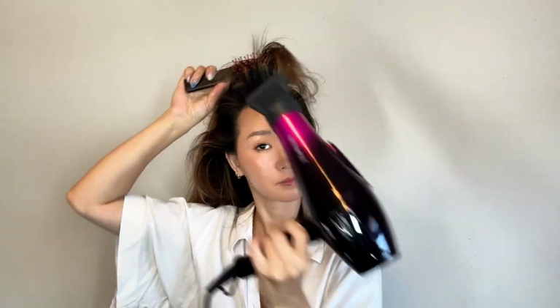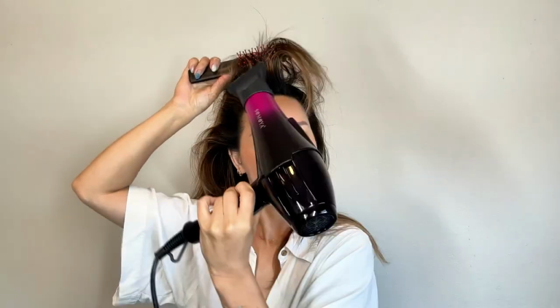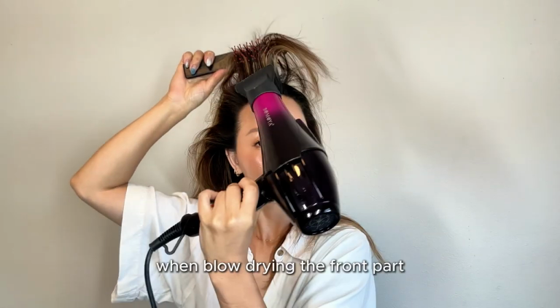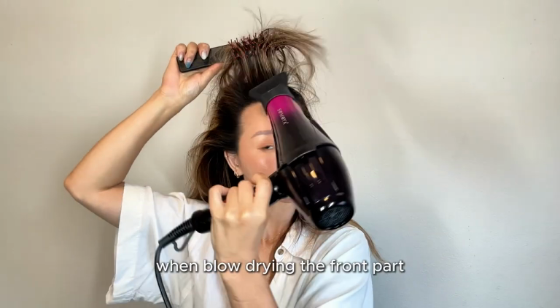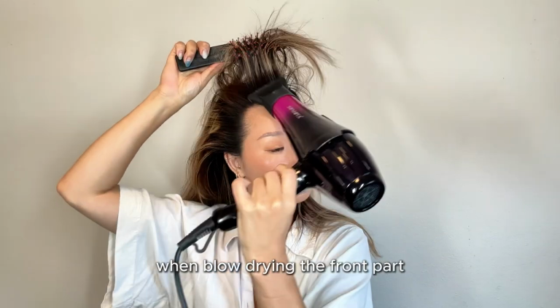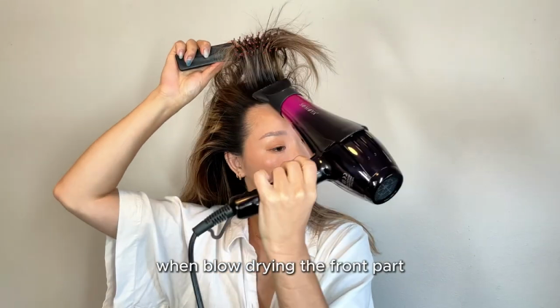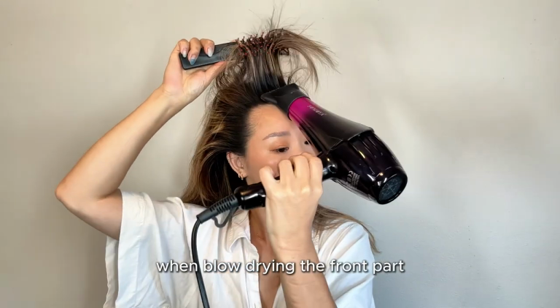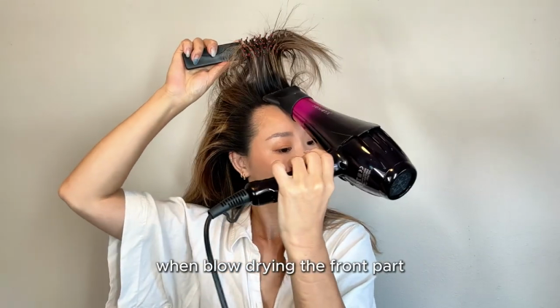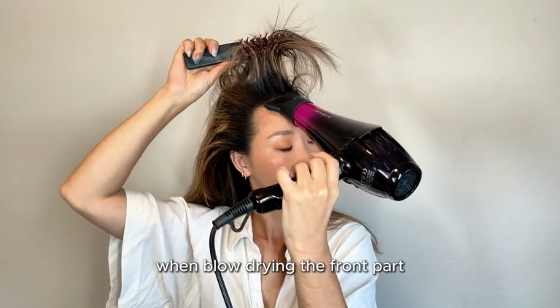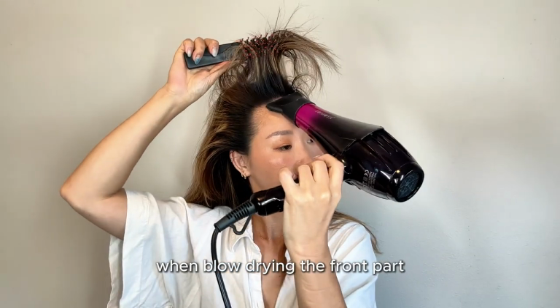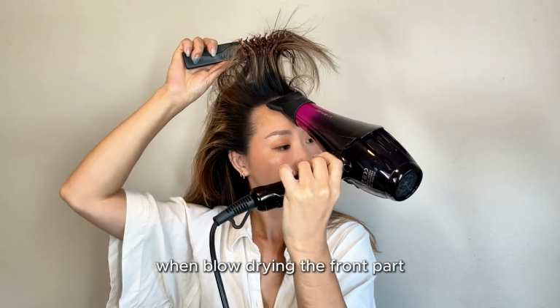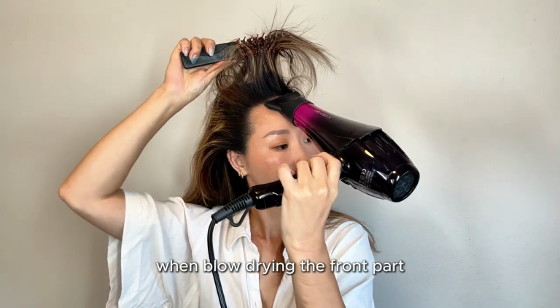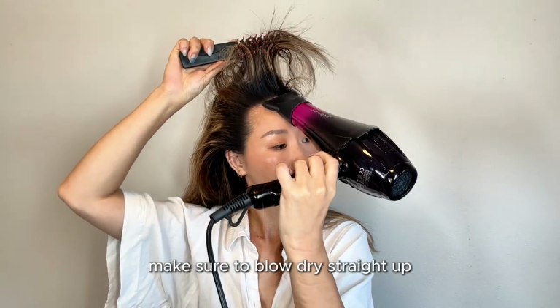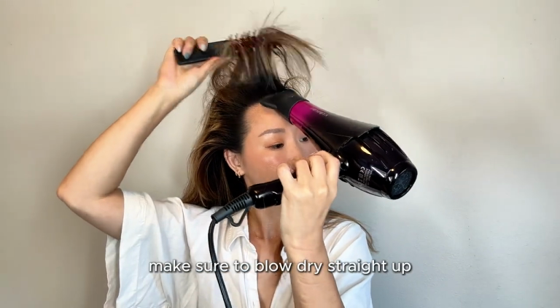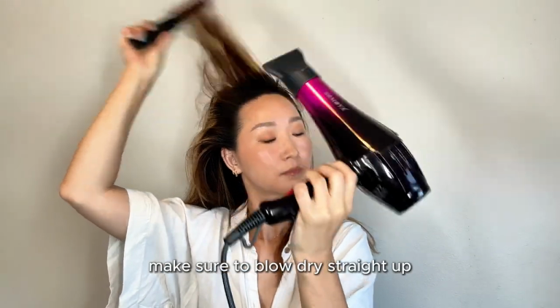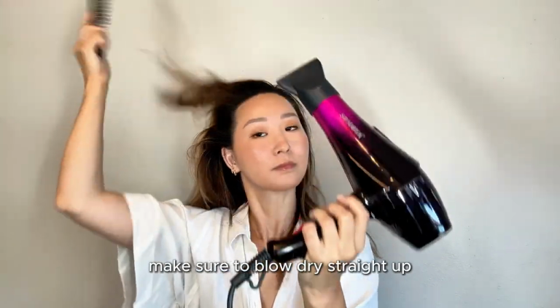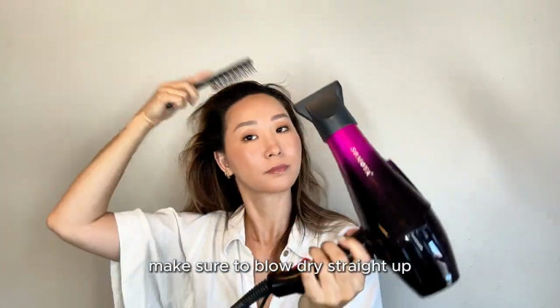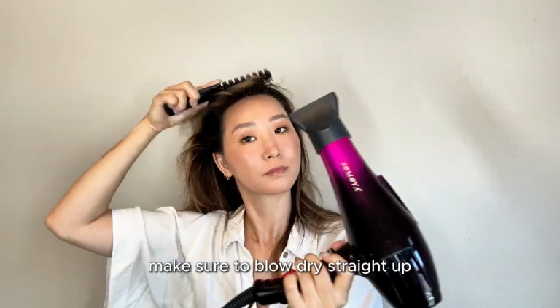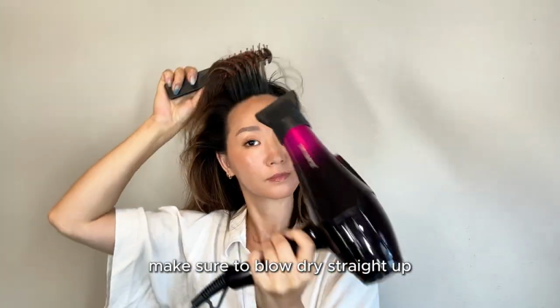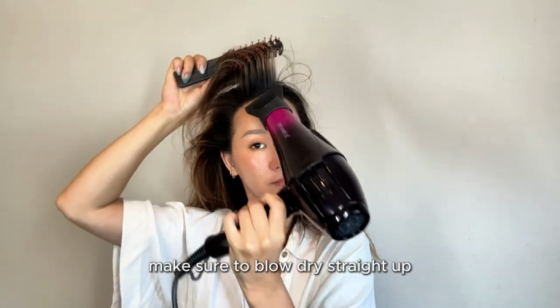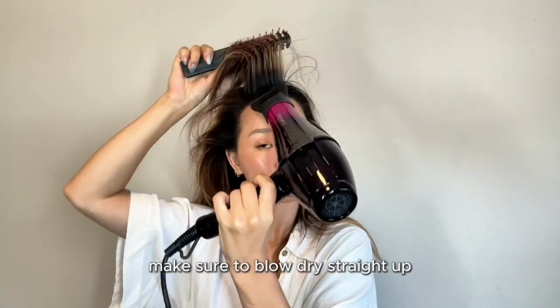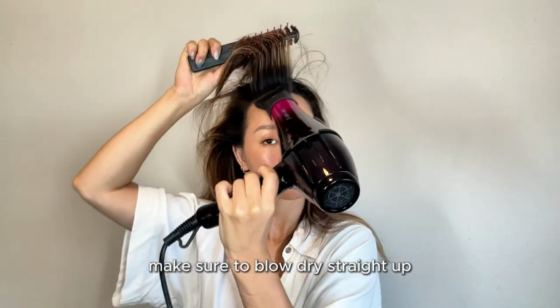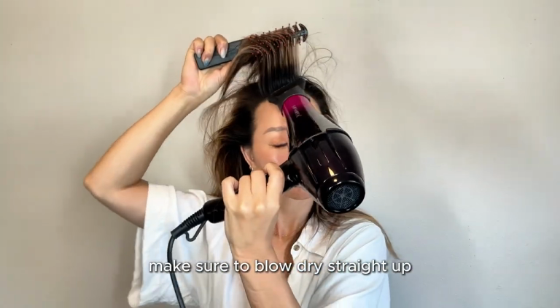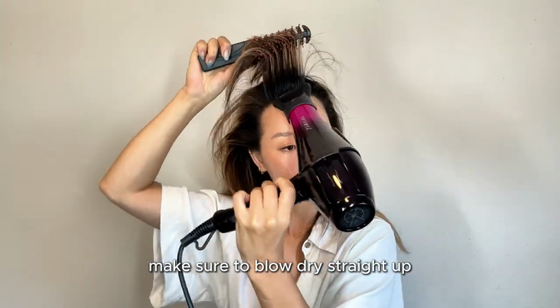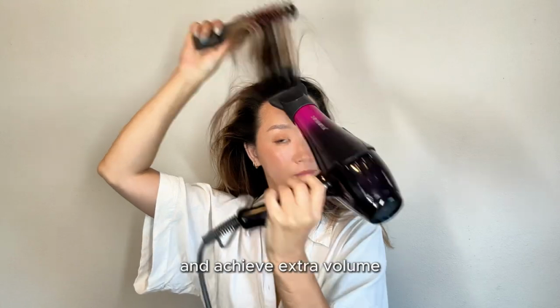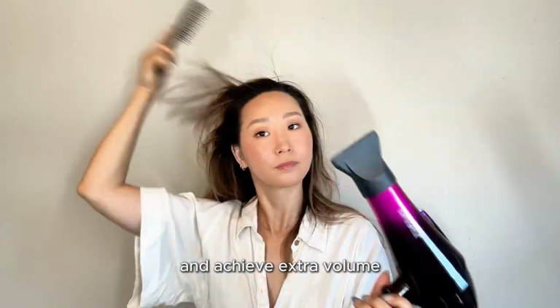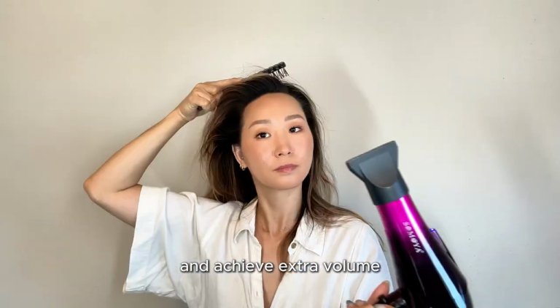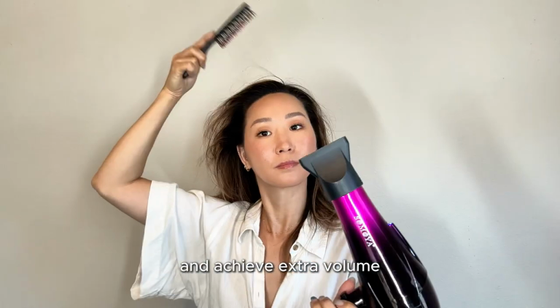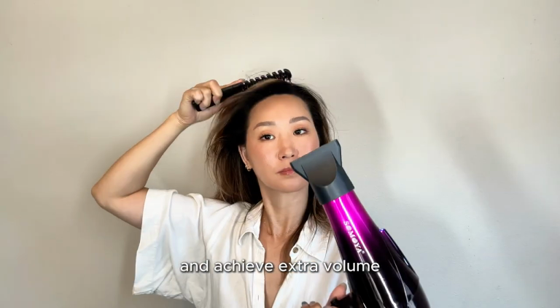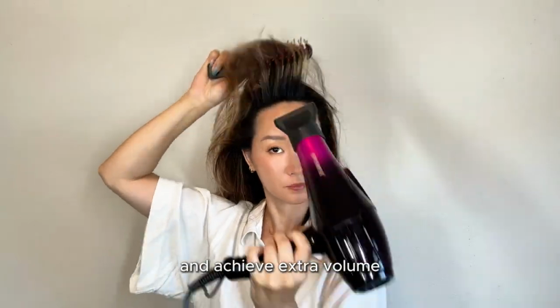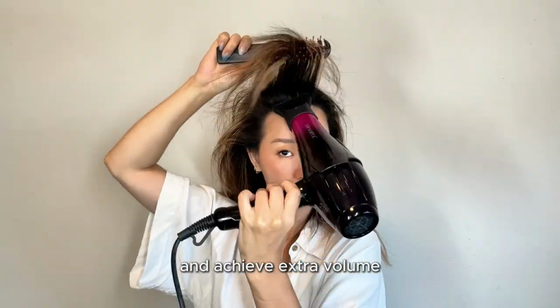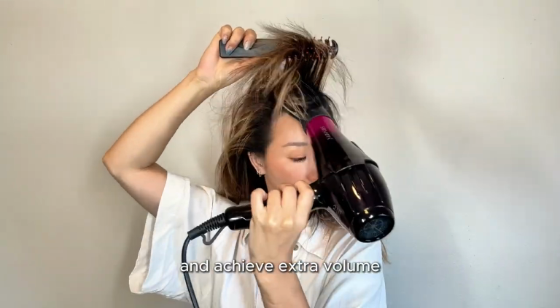When blow drying the front part, make sure to blow dry it straight up to achieve extra volume.